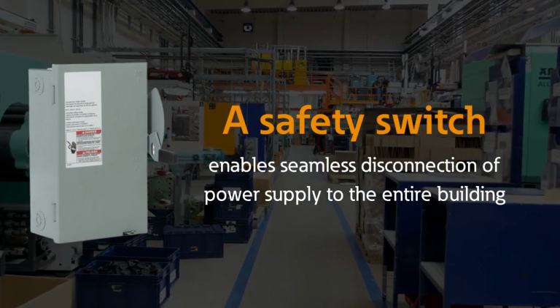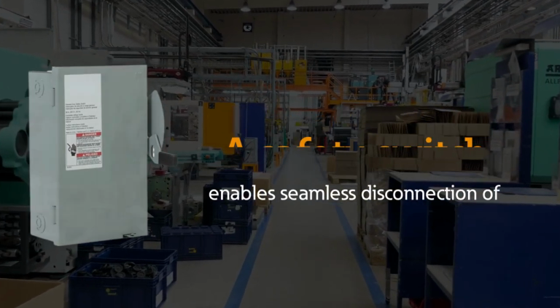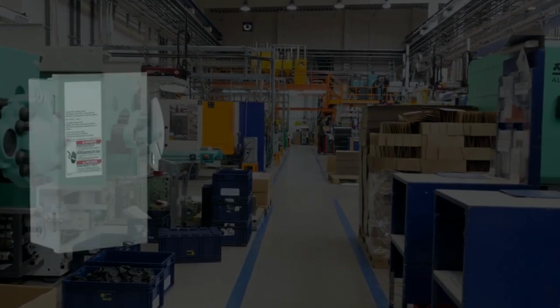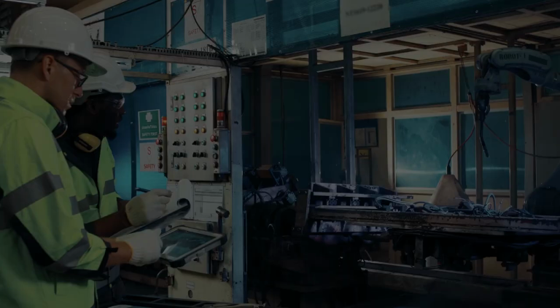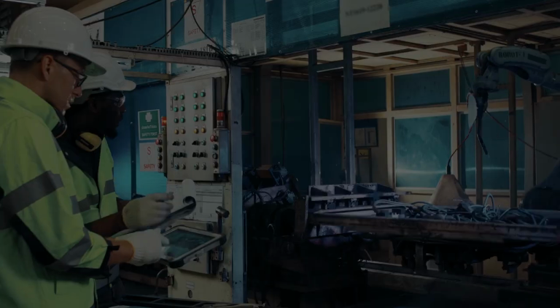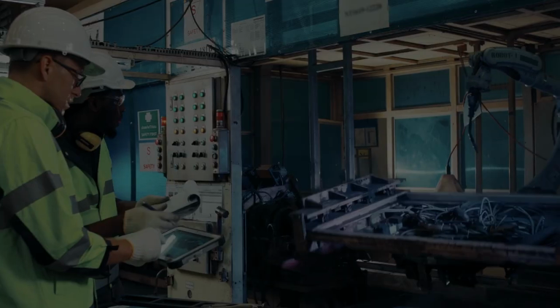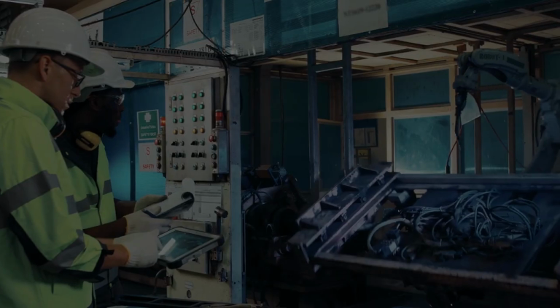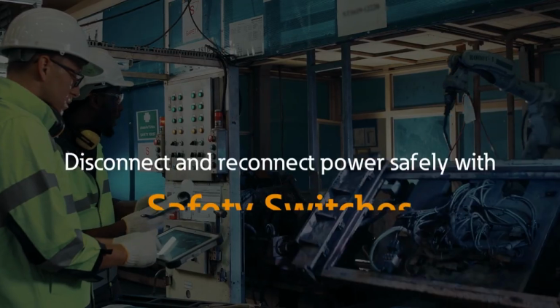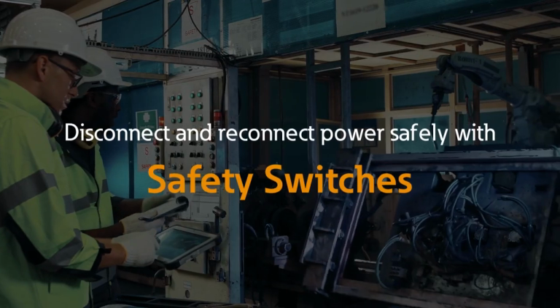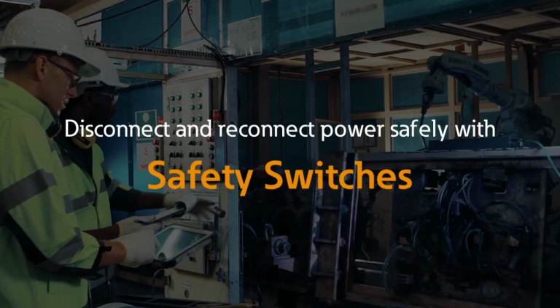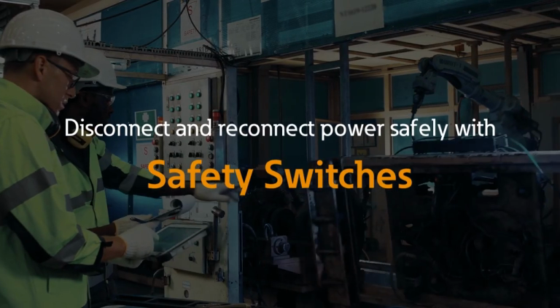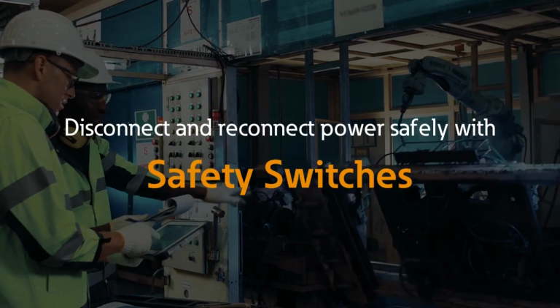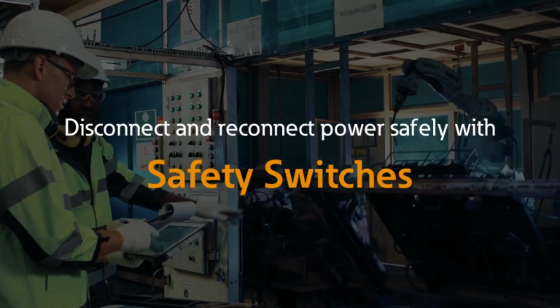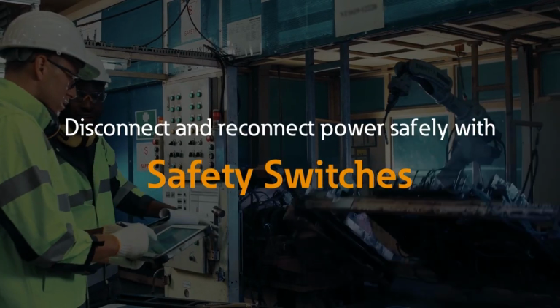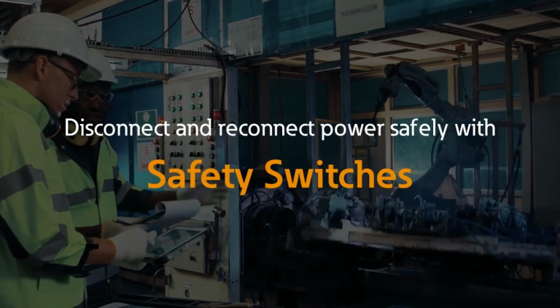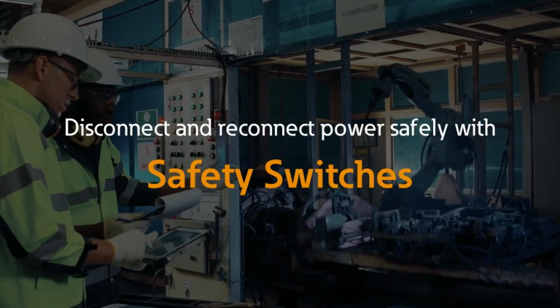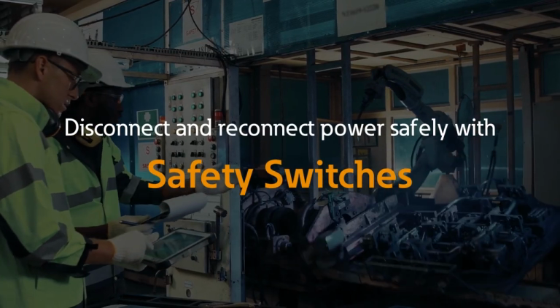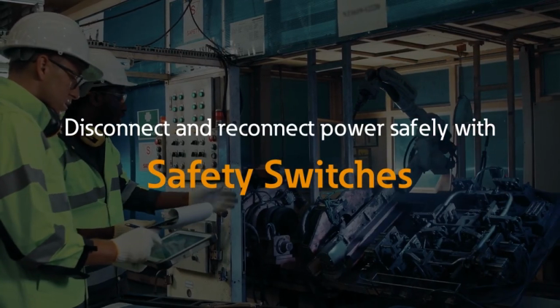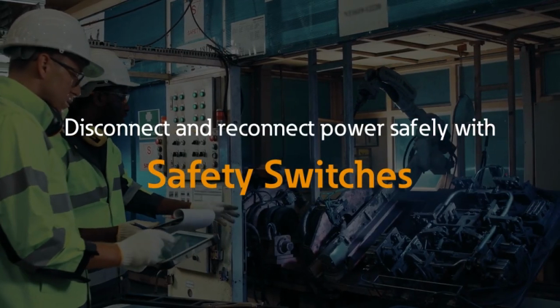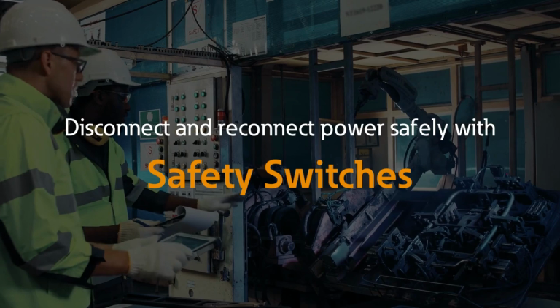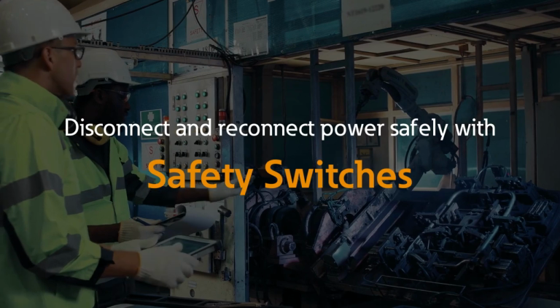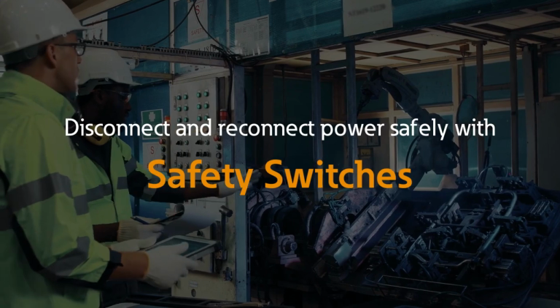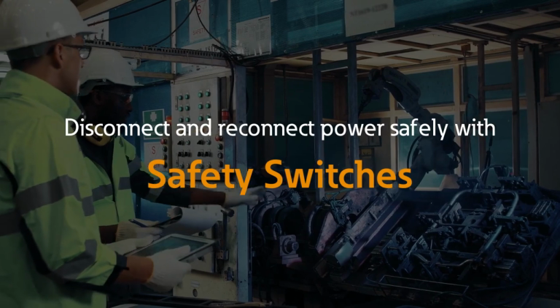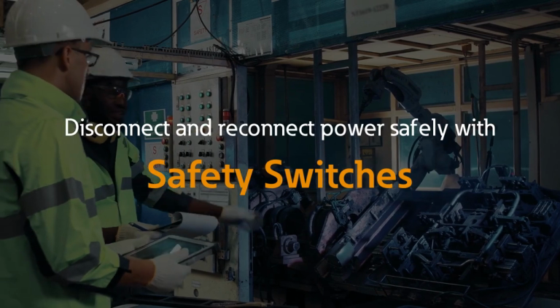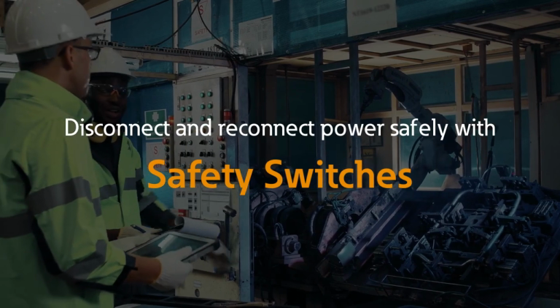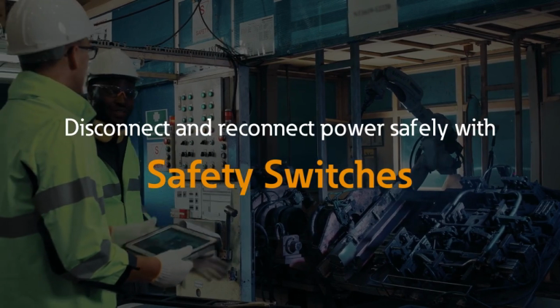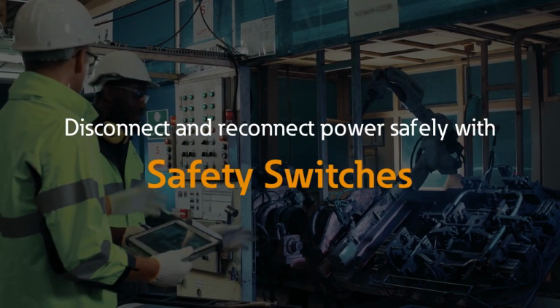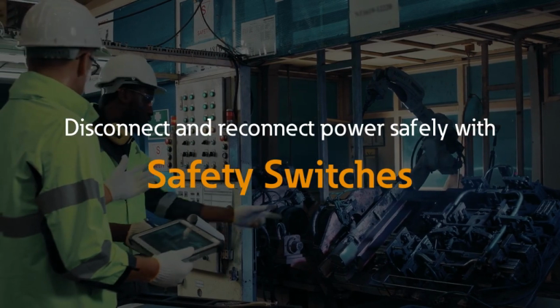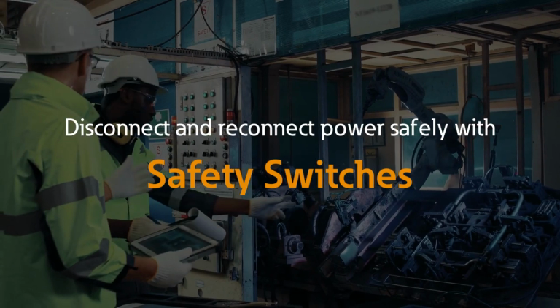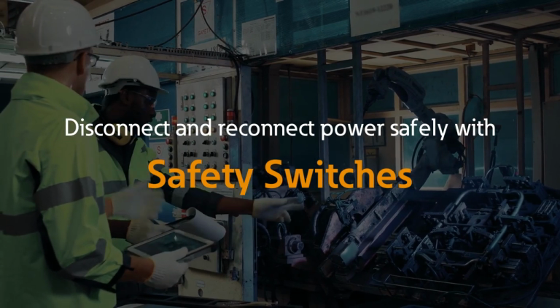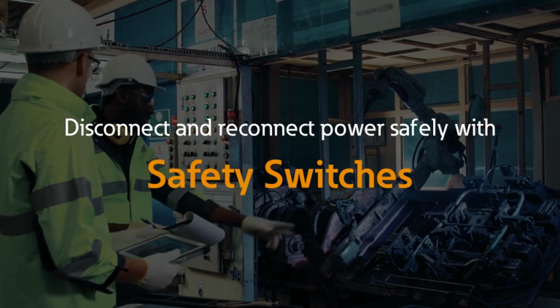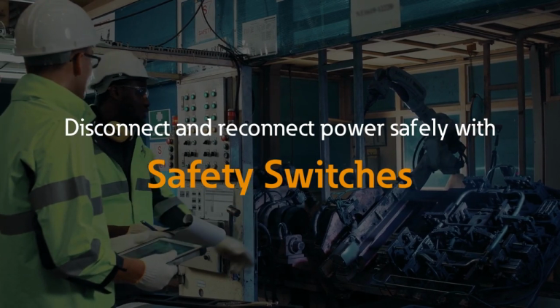Contact us today for more information and let us help you find the right safety switch for your specific applications.